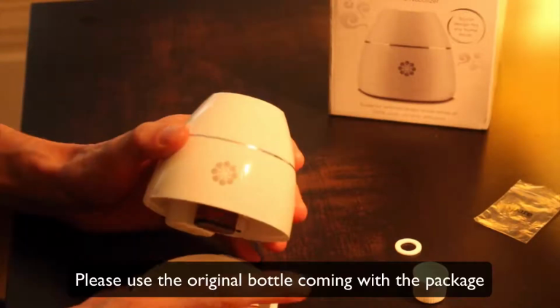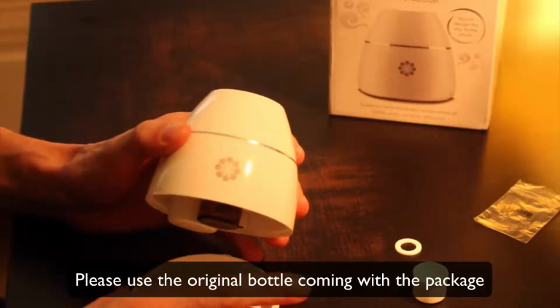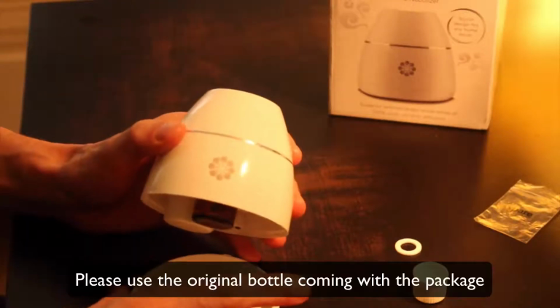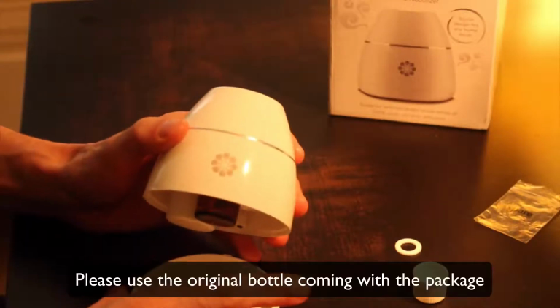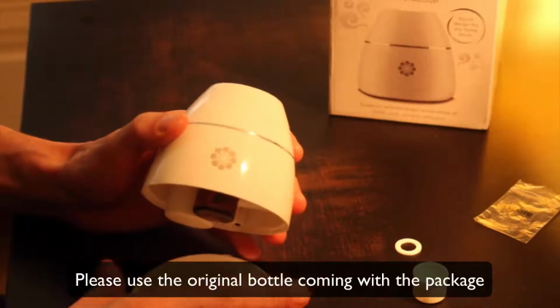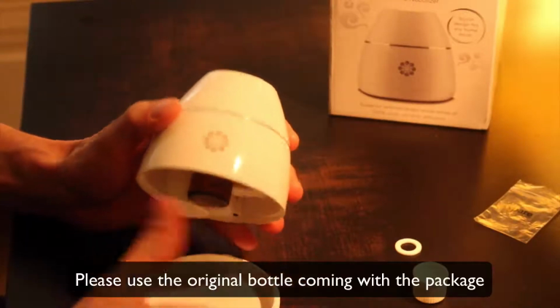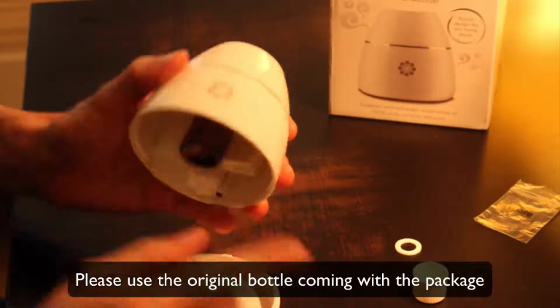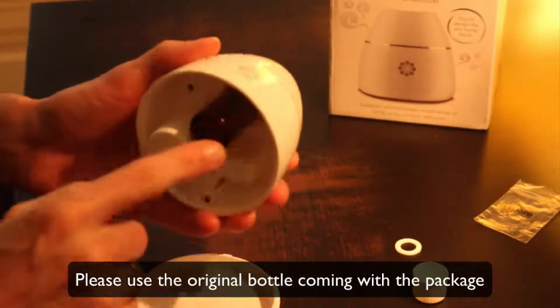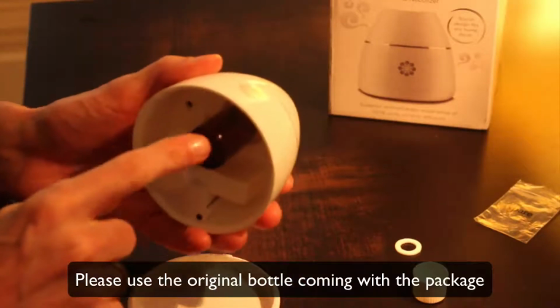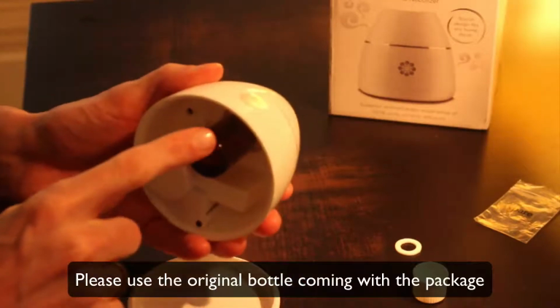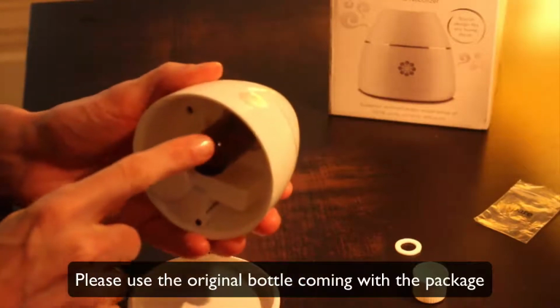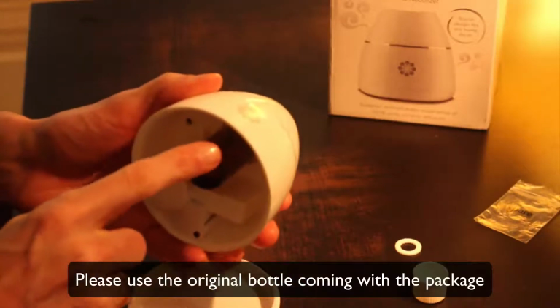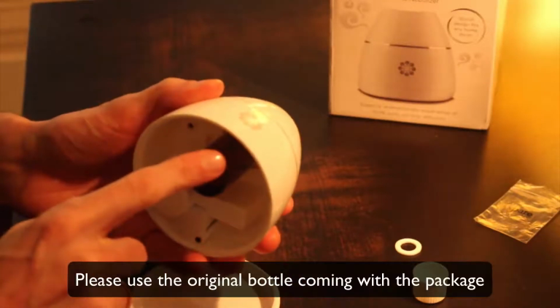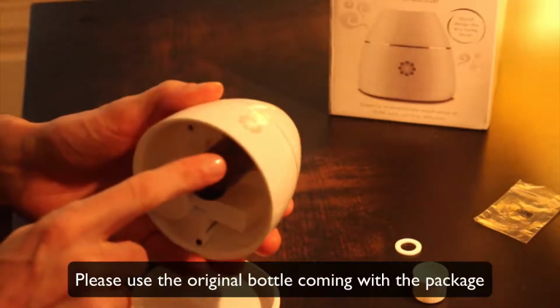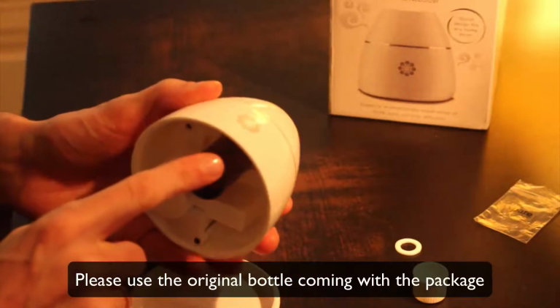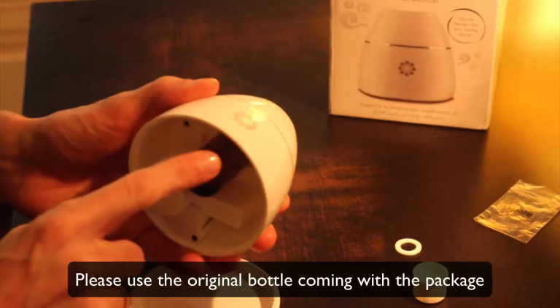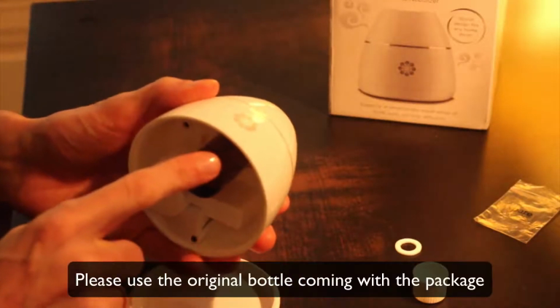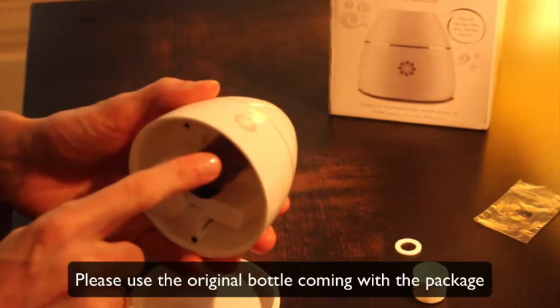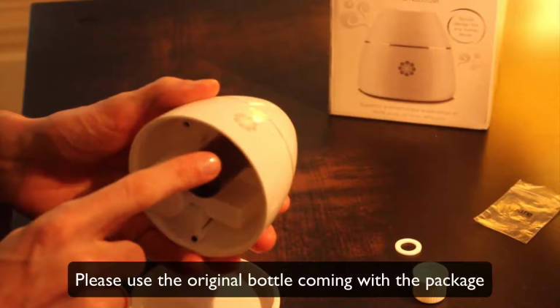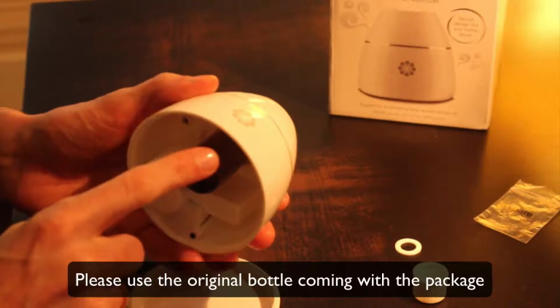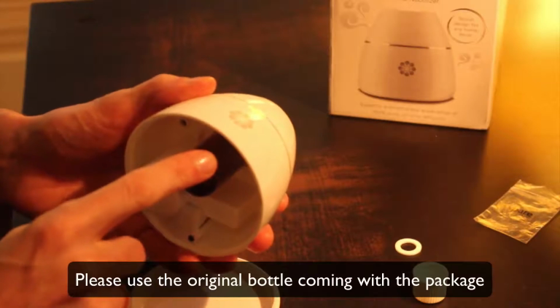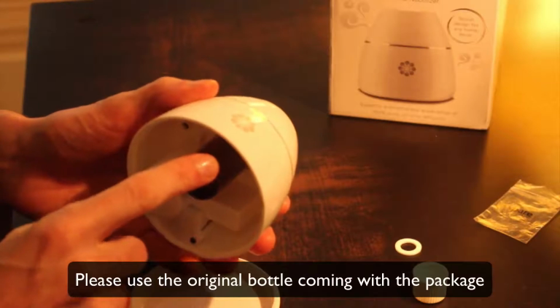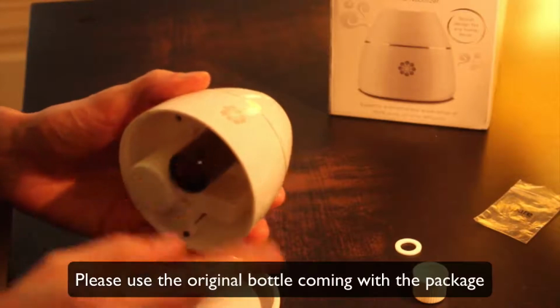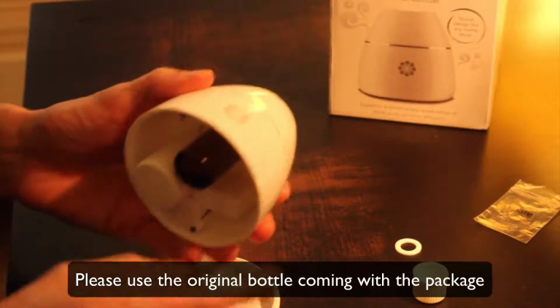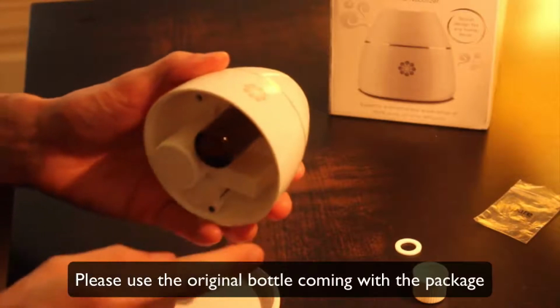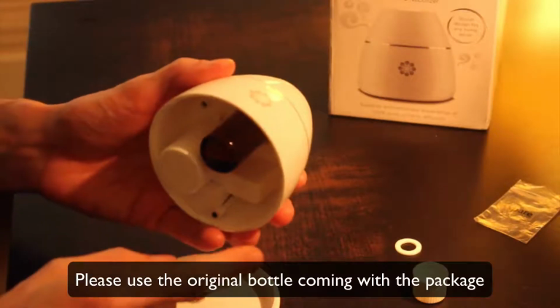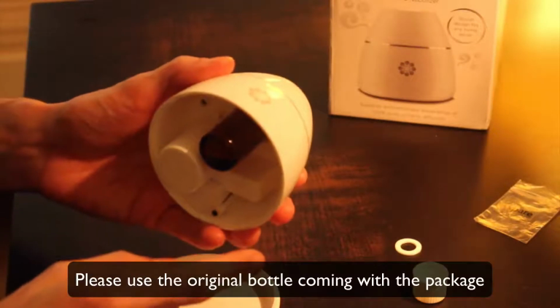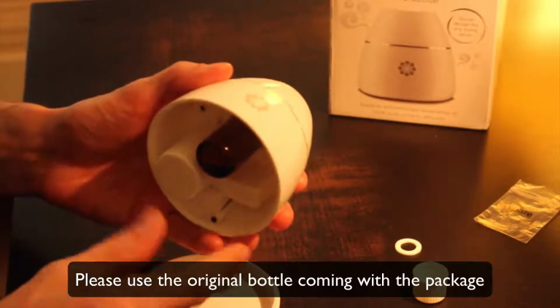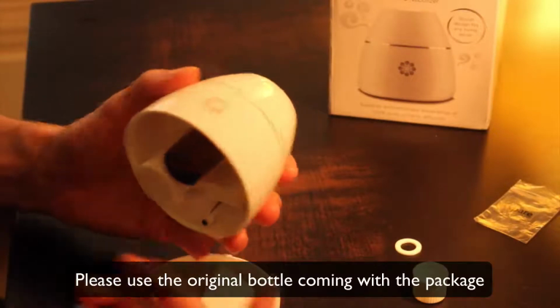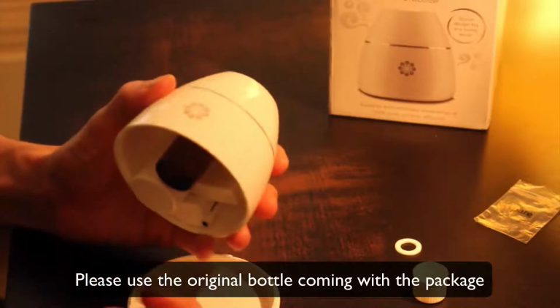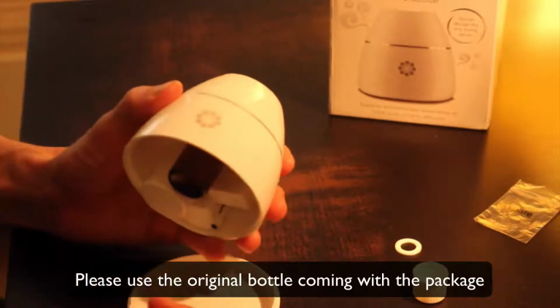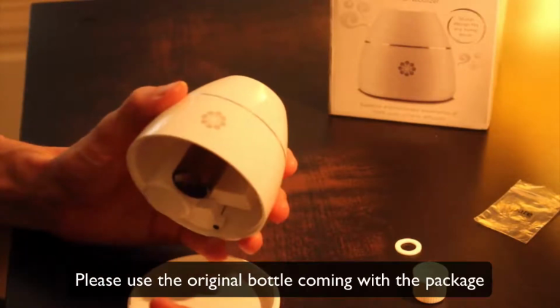Another question is: did you use the original bottle that came with the package? If not, I recommend you to do so if you haven't already.